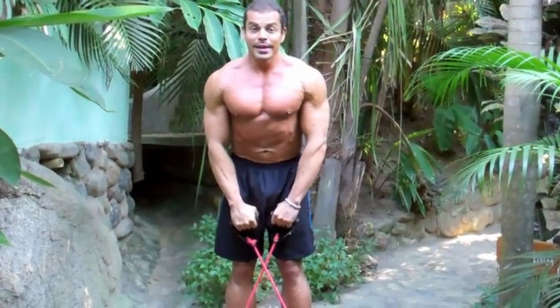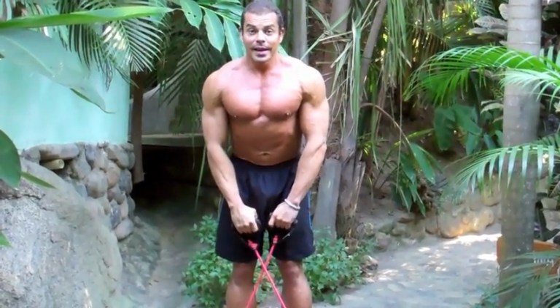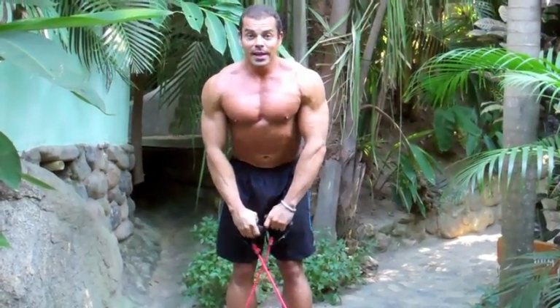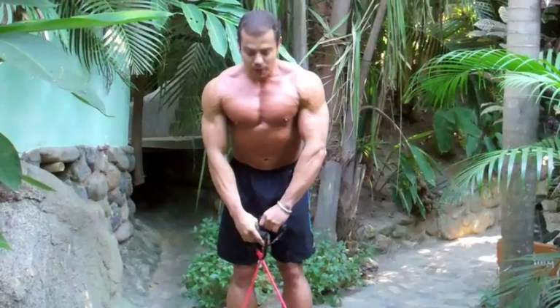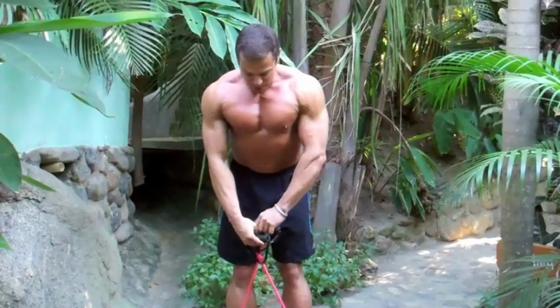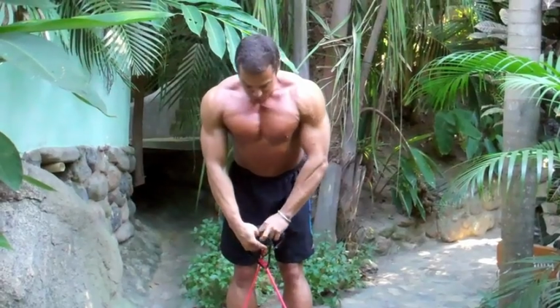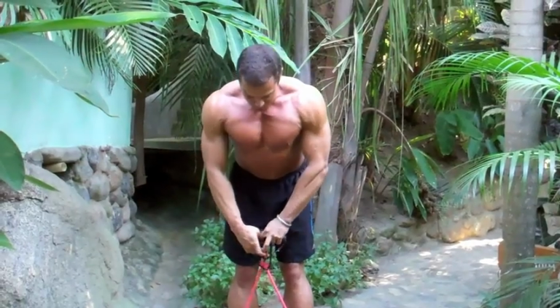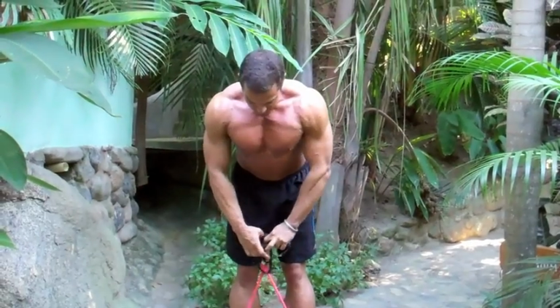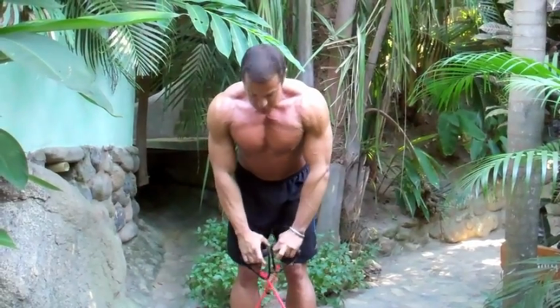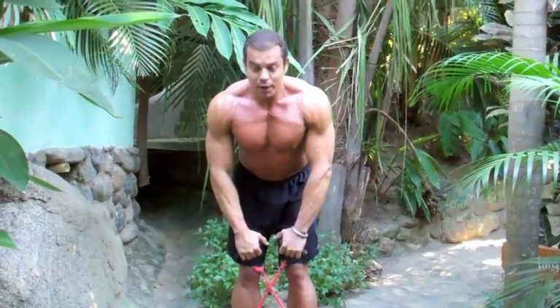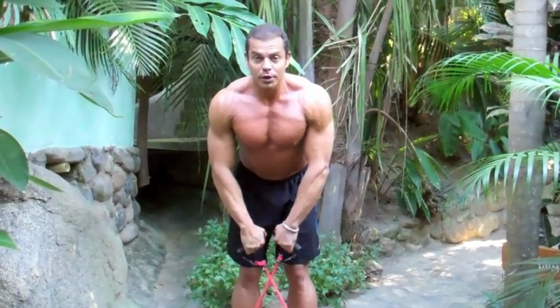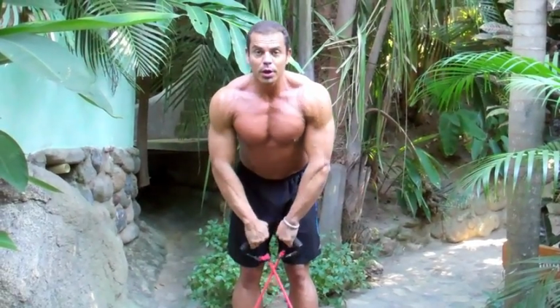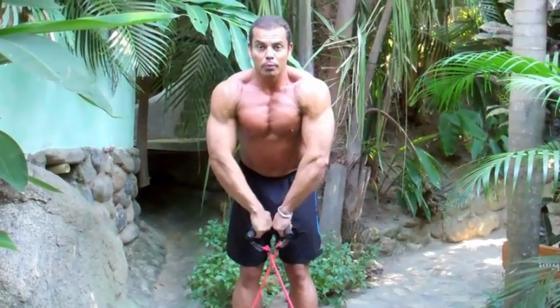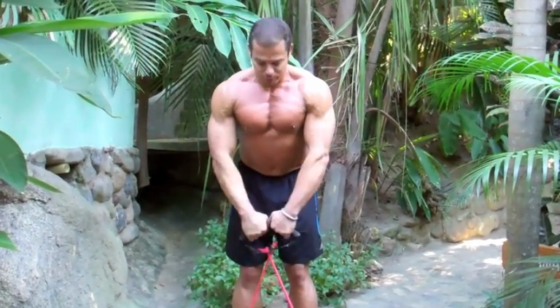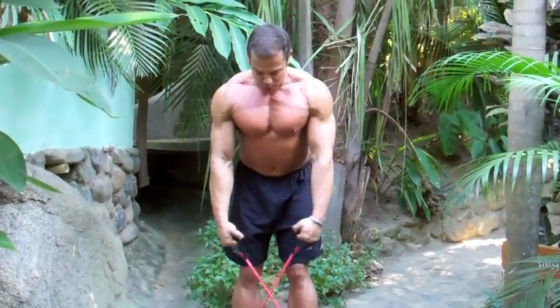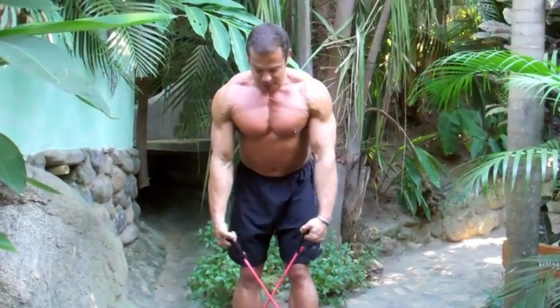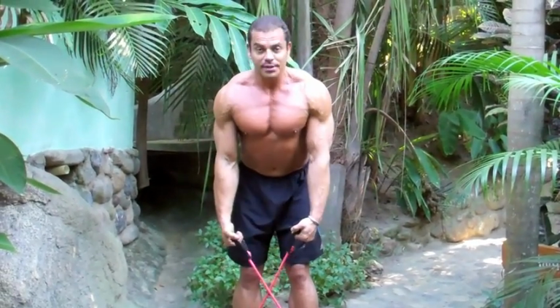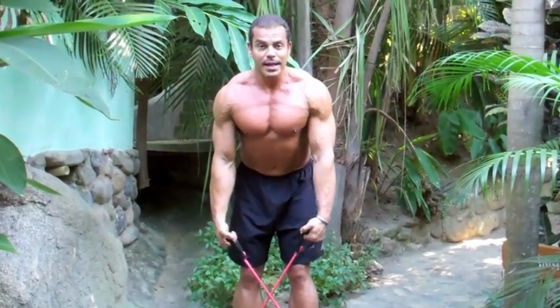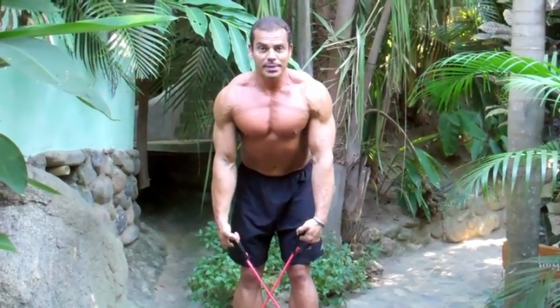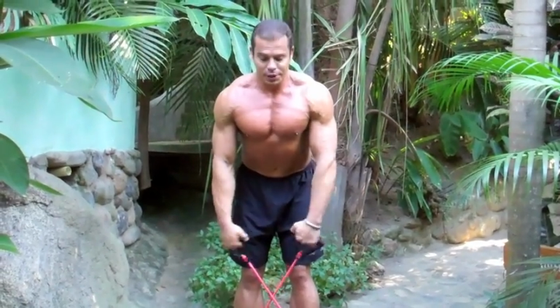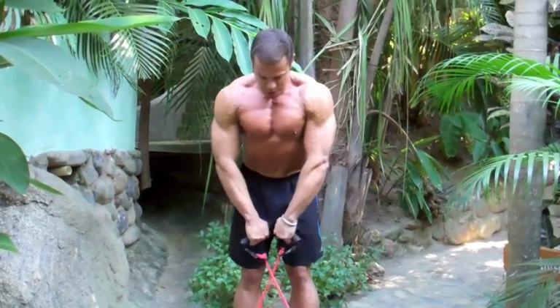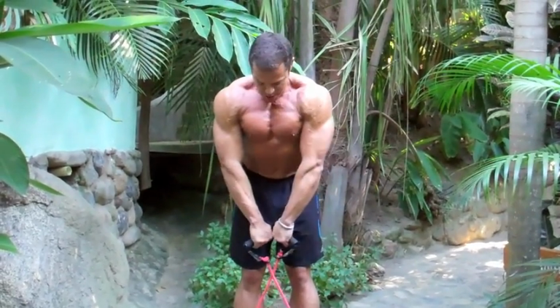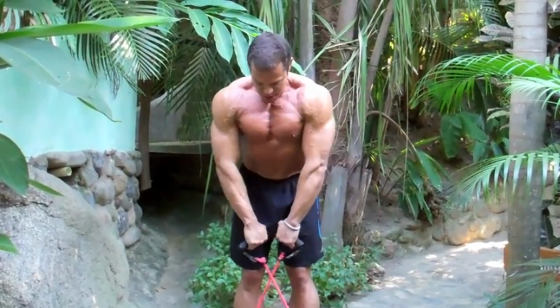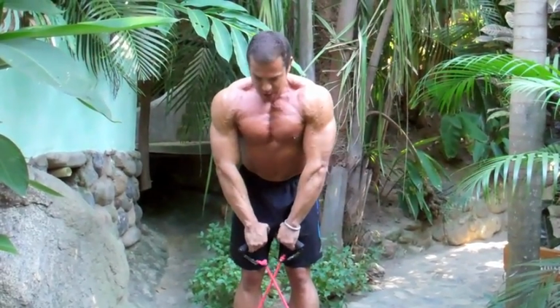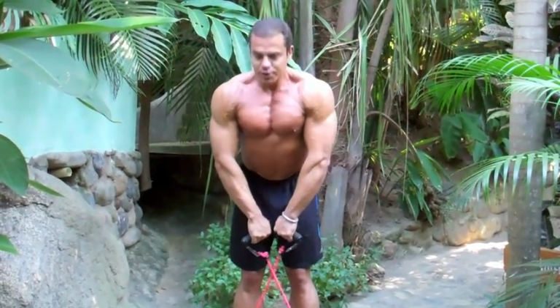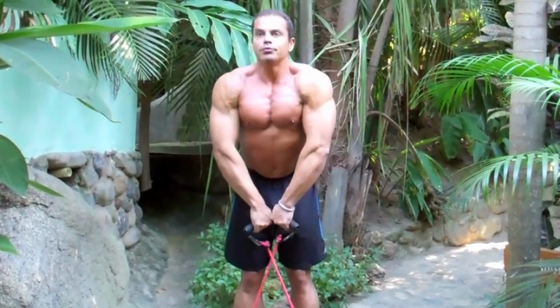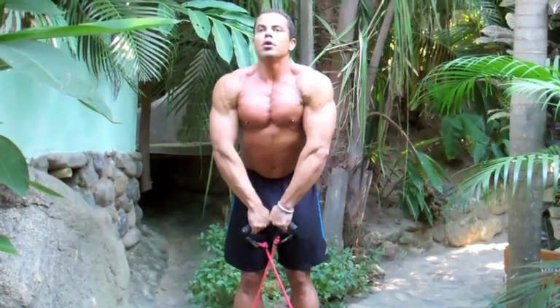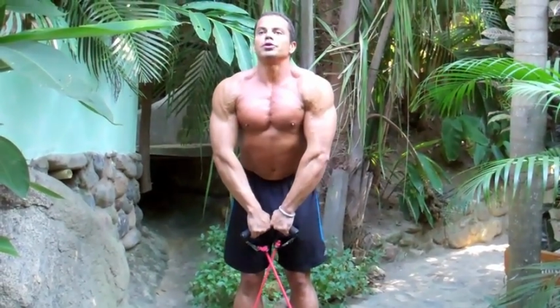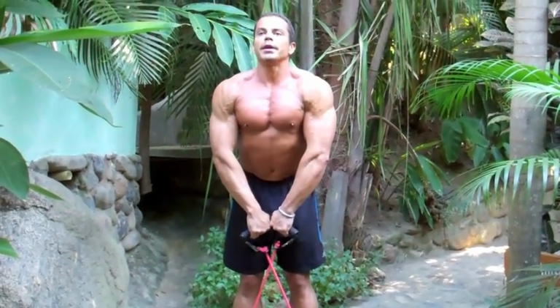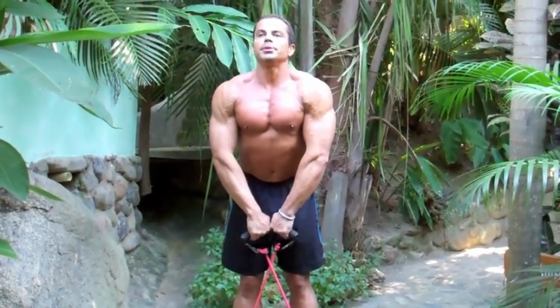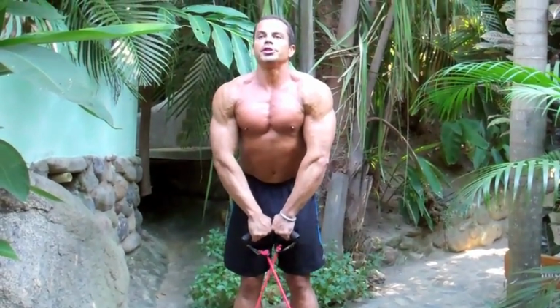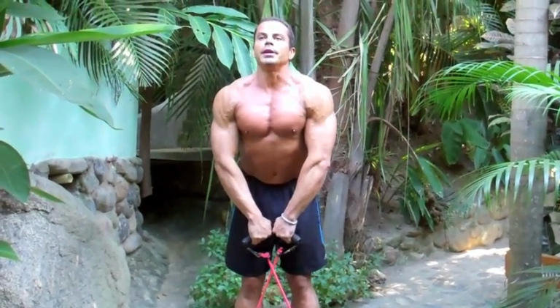And the final move, we're going to do upright rows. Same position — just row straight up to your chin.